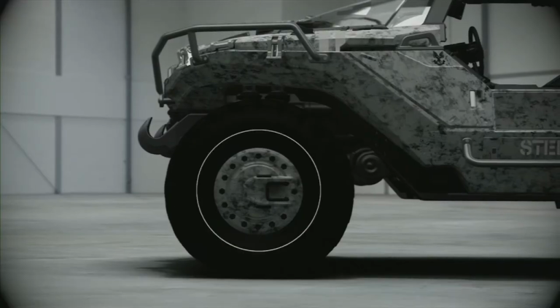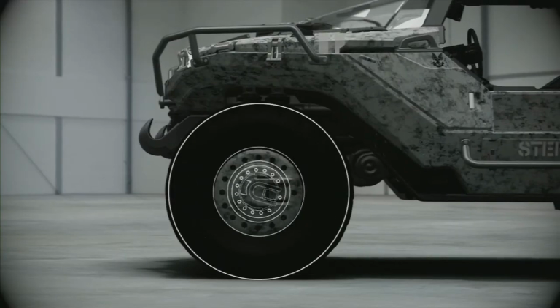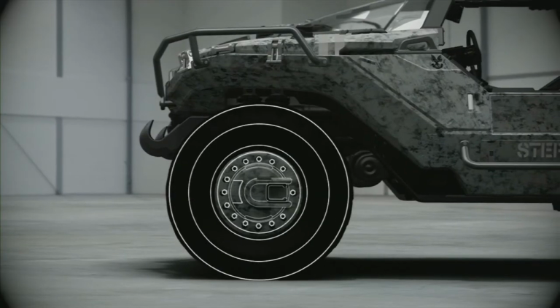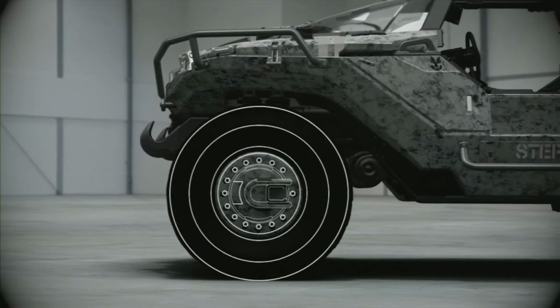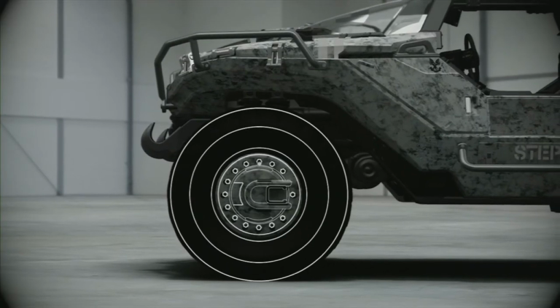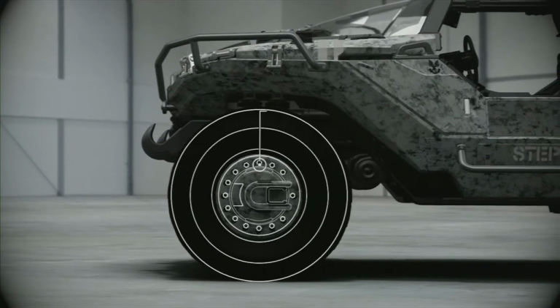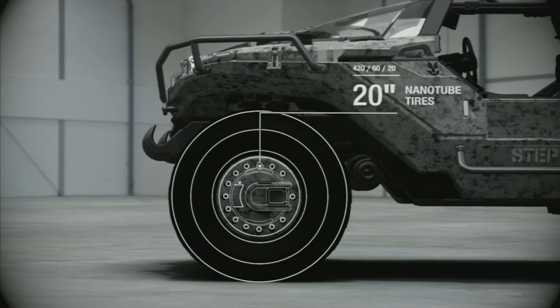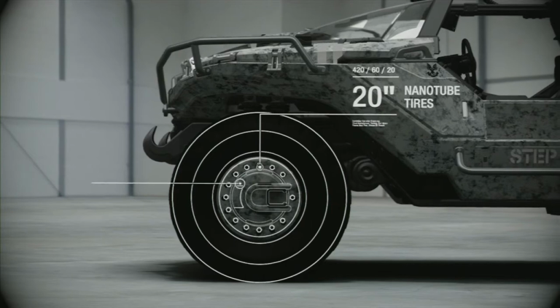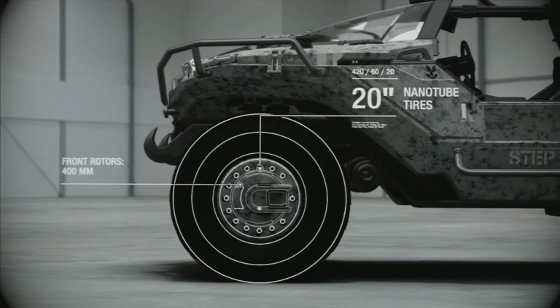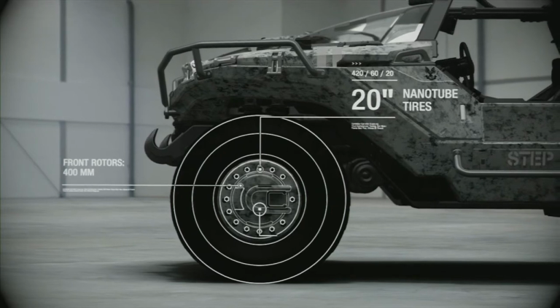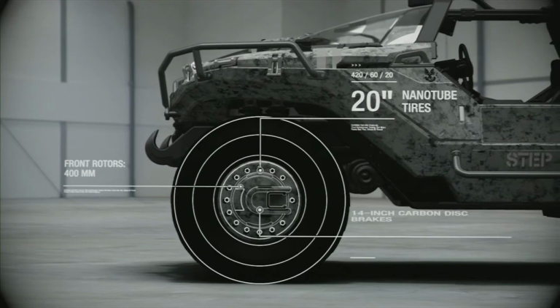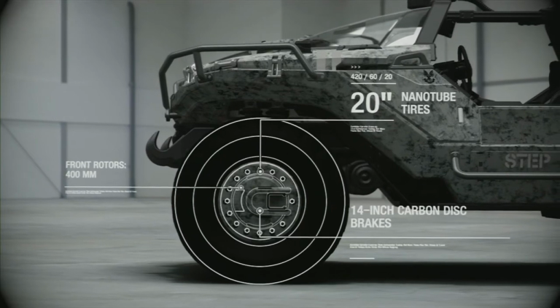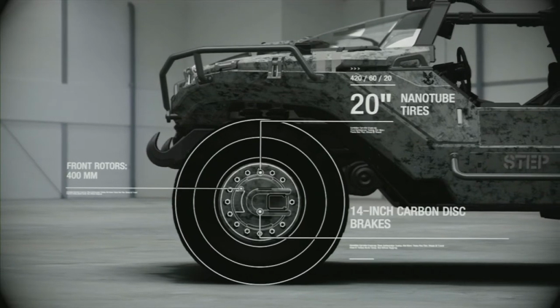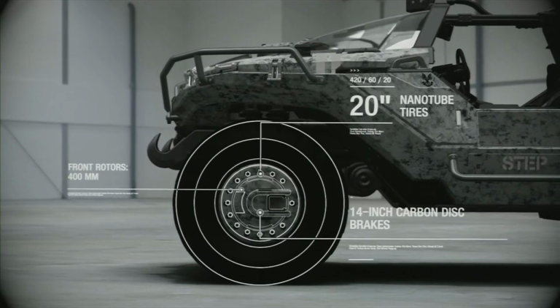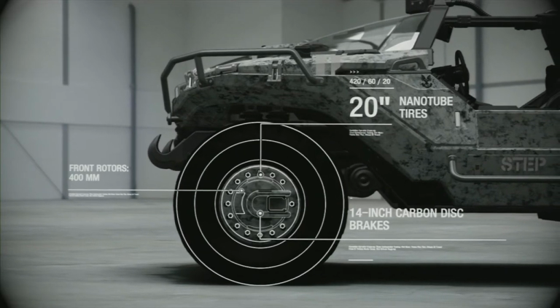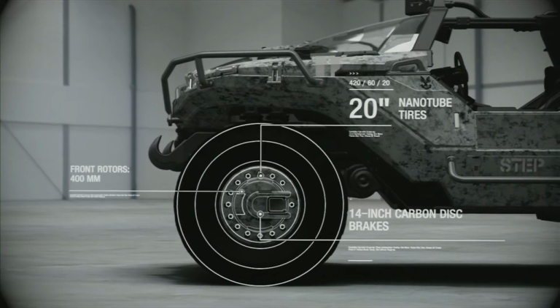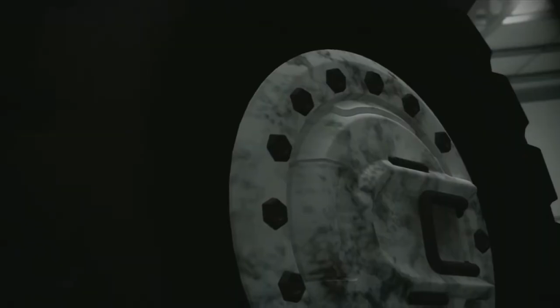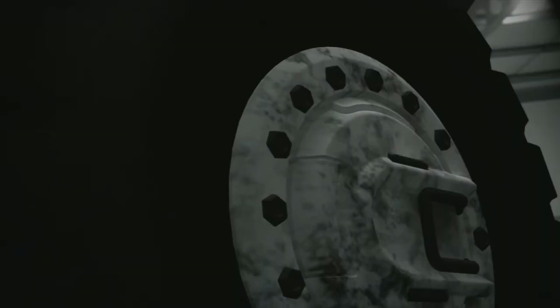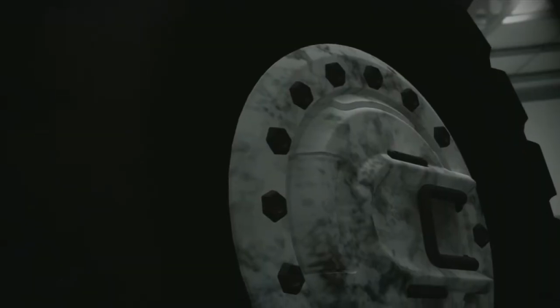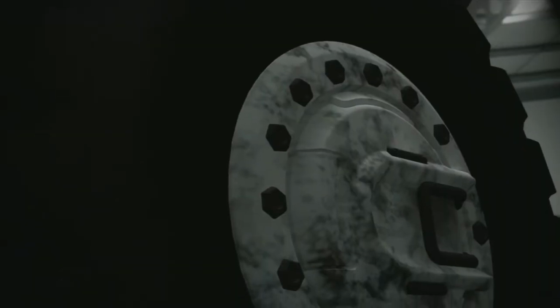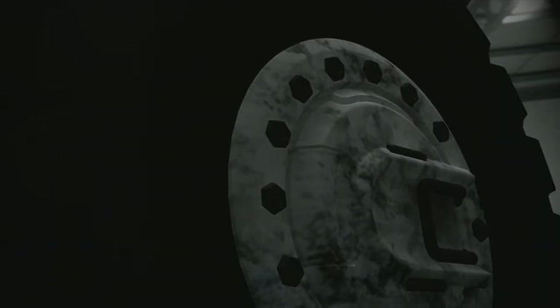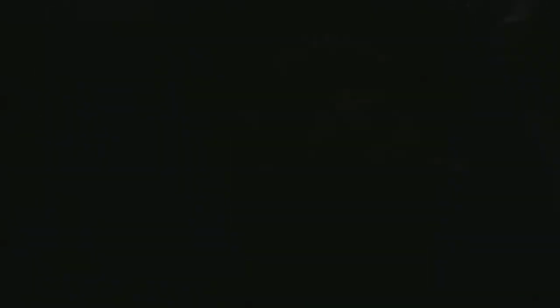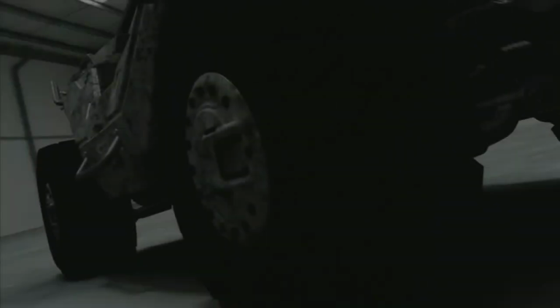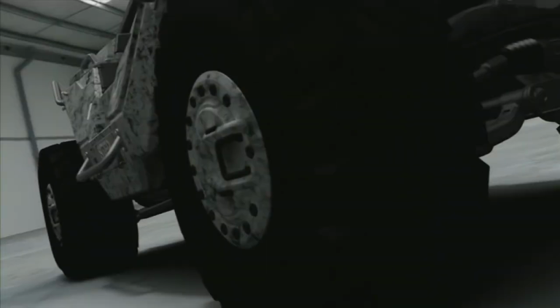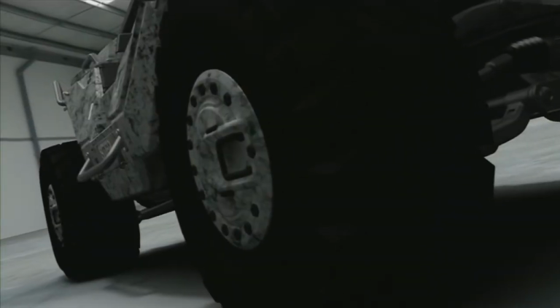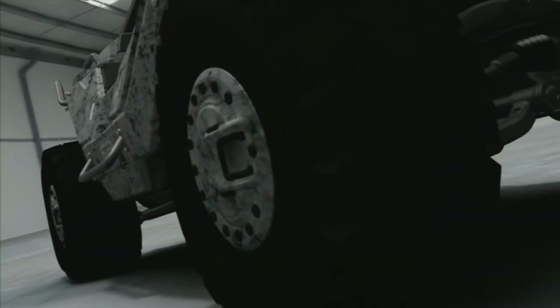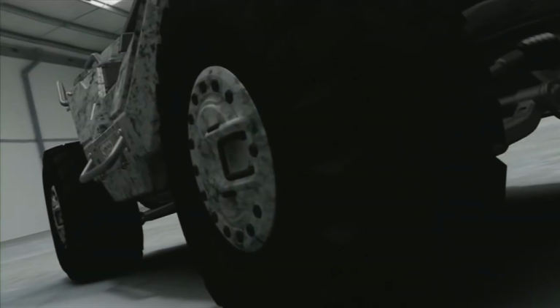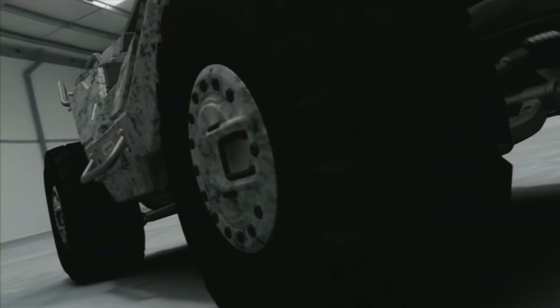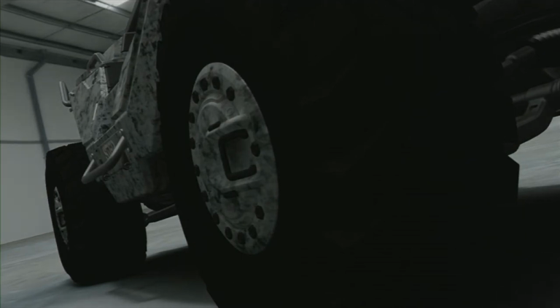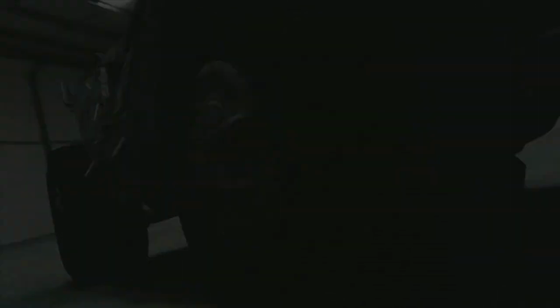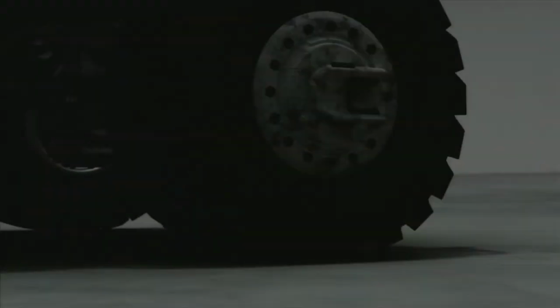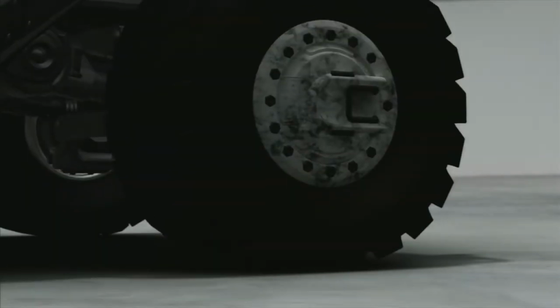The M12 FAV is equipped with 20-inch magnesium alloy wheels and powerful 14-inch carbon ceramic disc brakes.